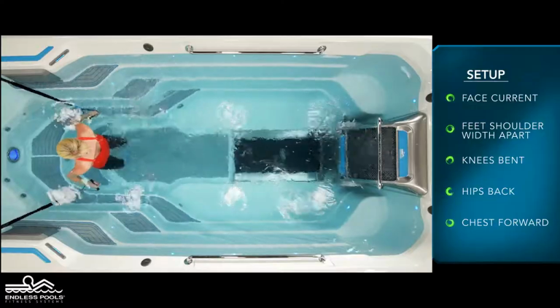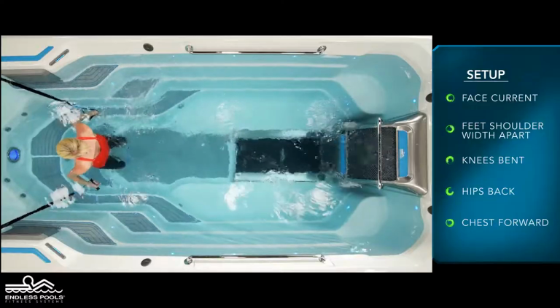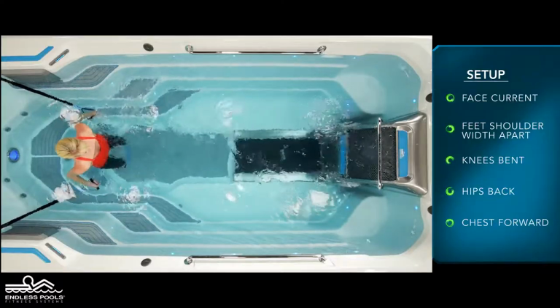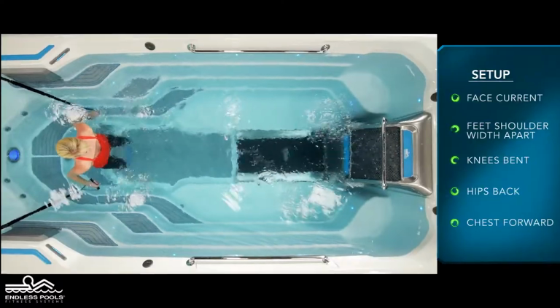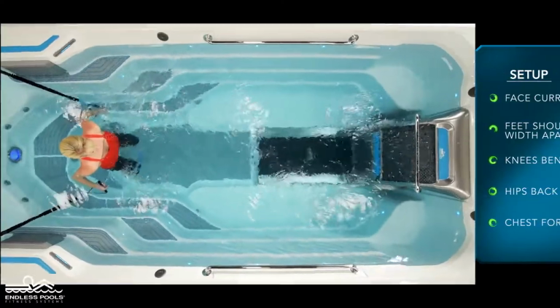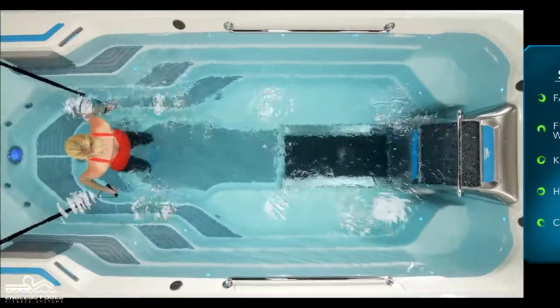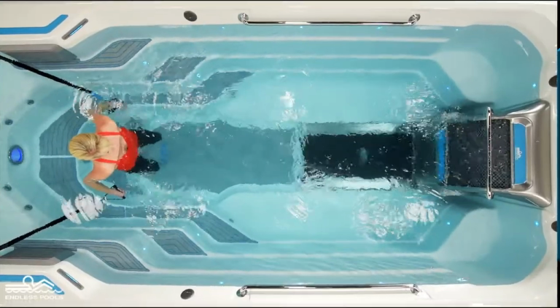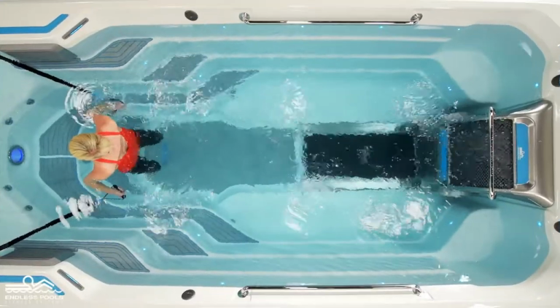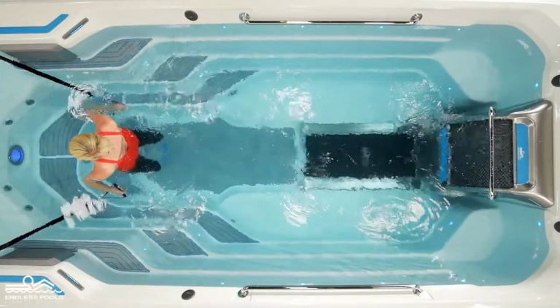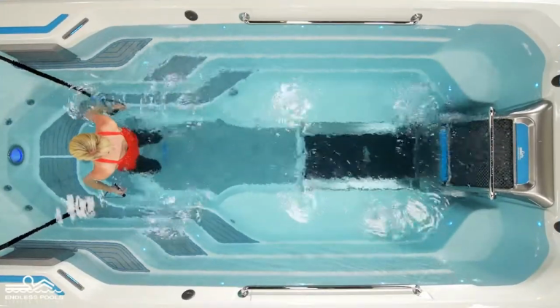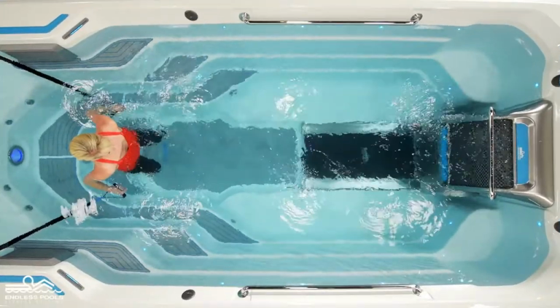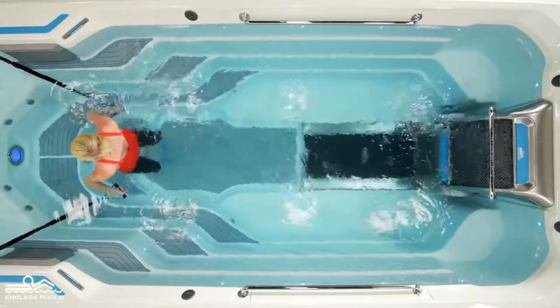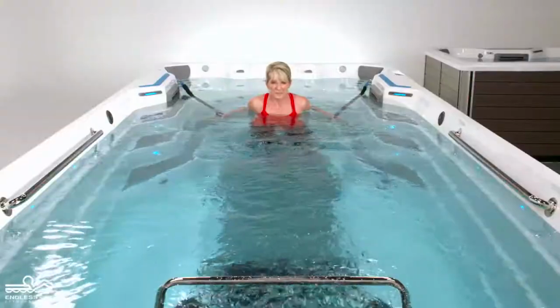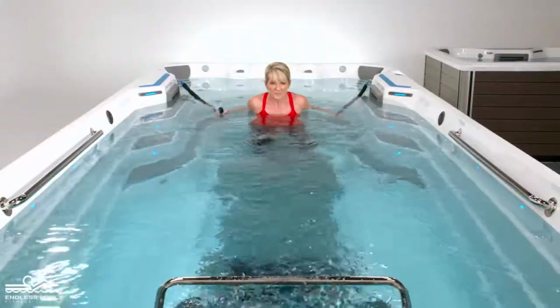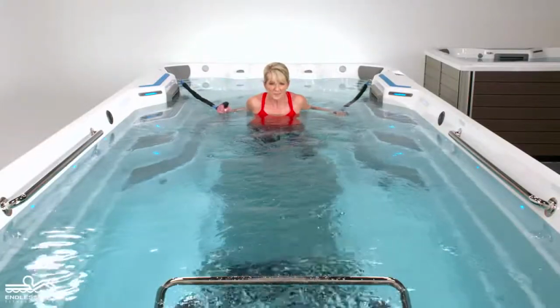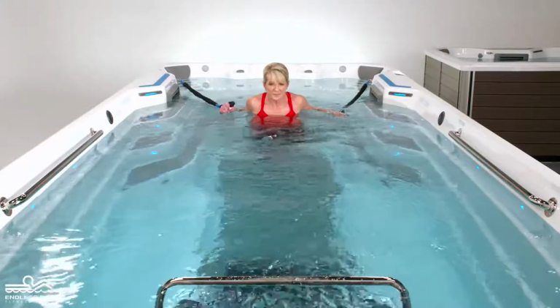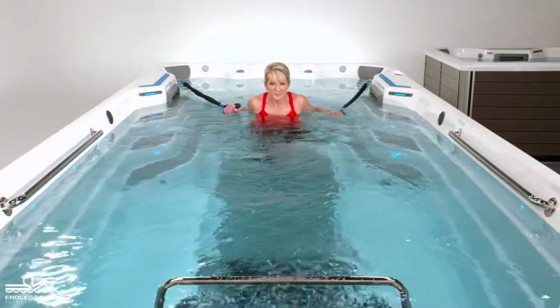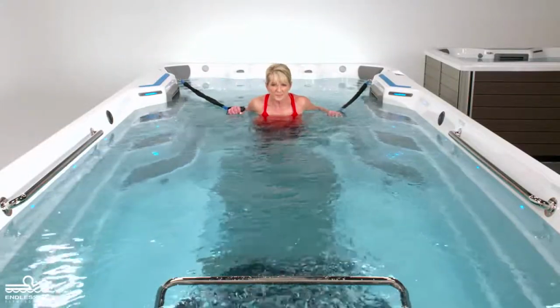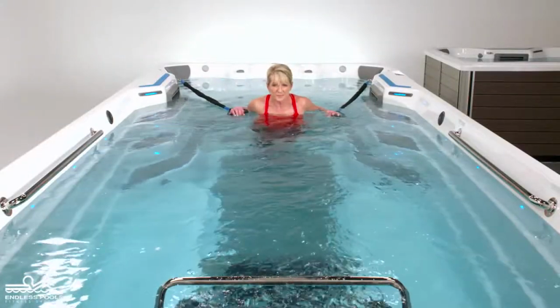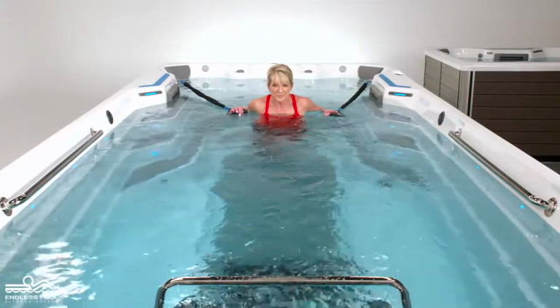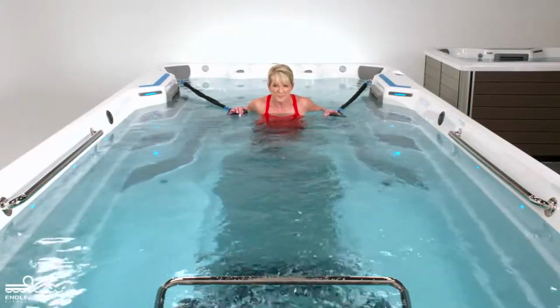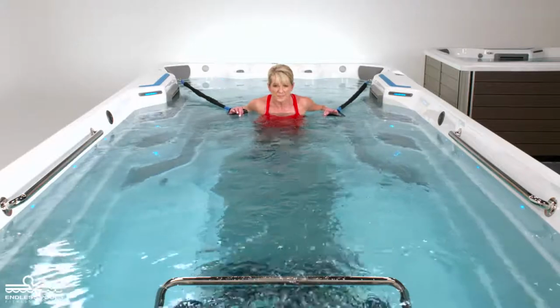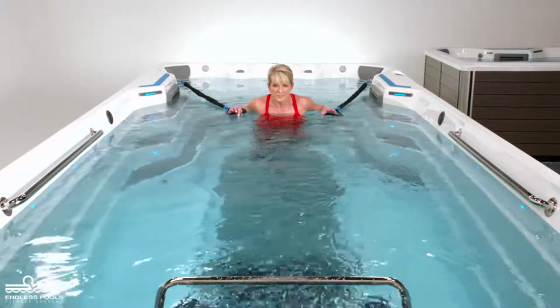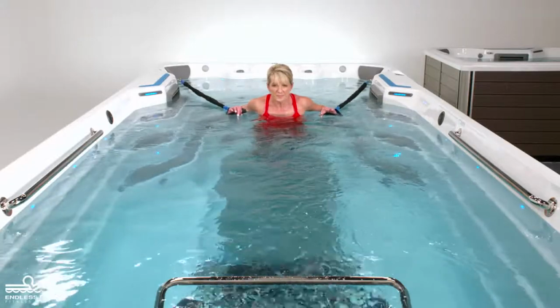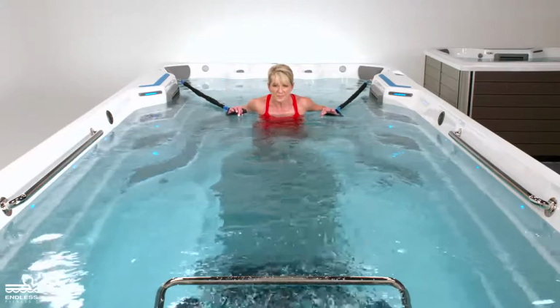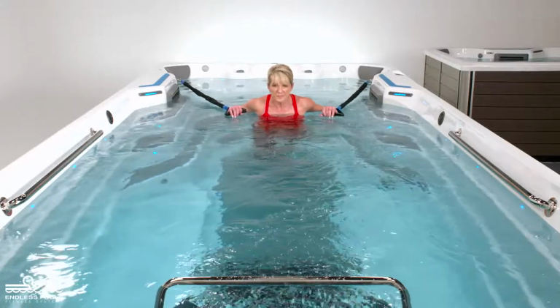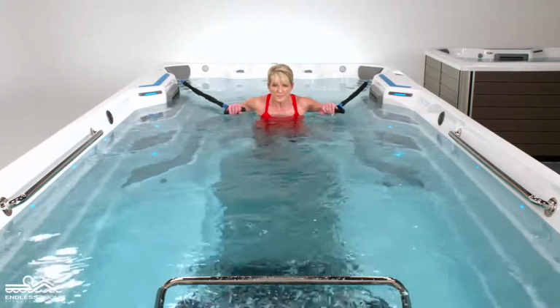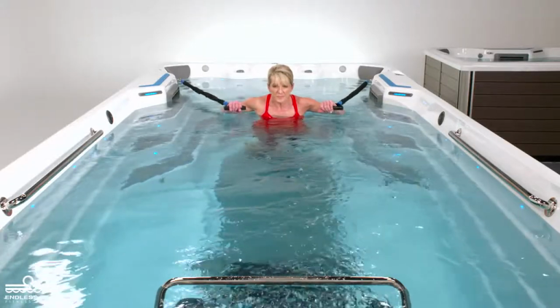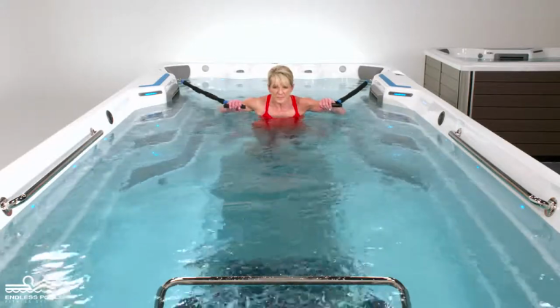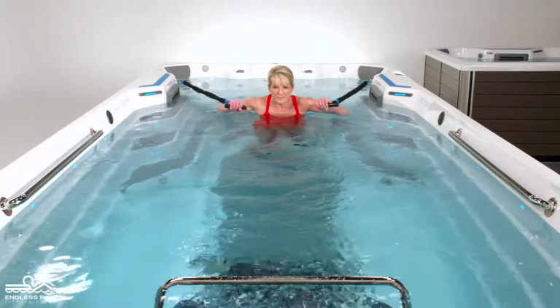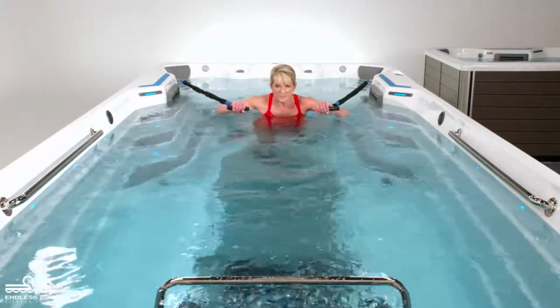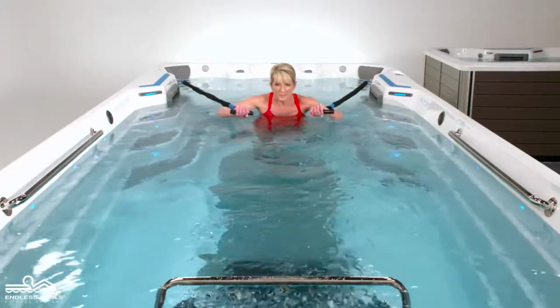Hold the resistance bands at chest height, making sure that you are far enough away from the anchors so there is no slack in the resistance bands.